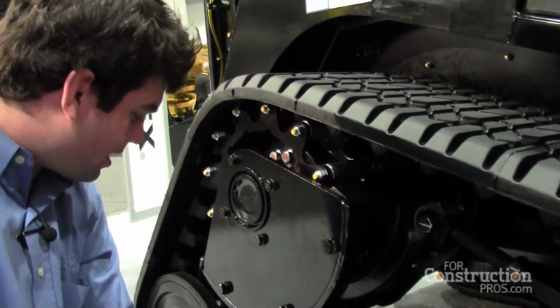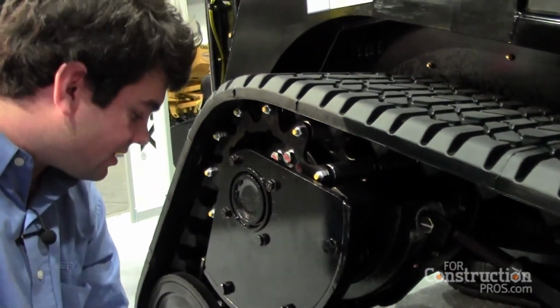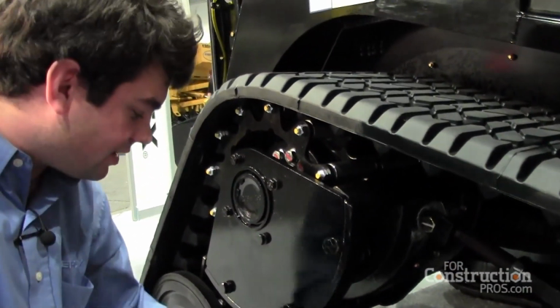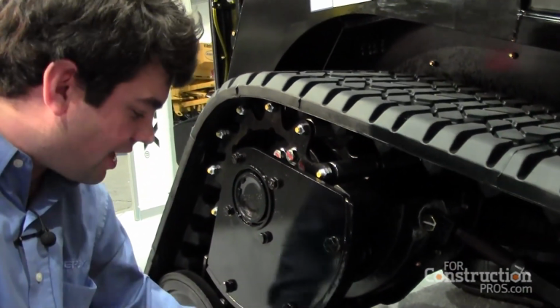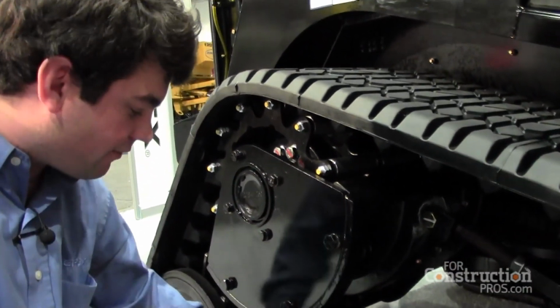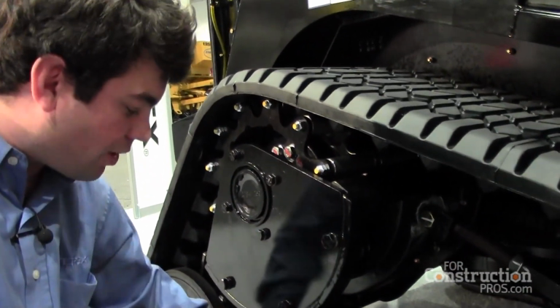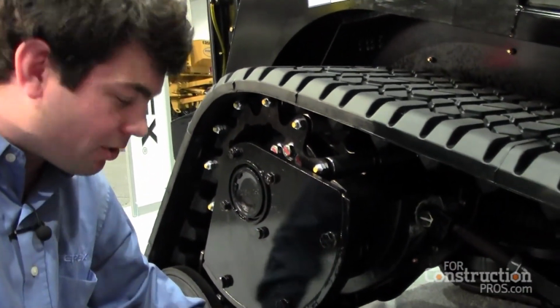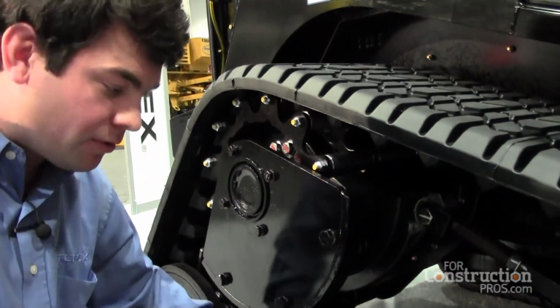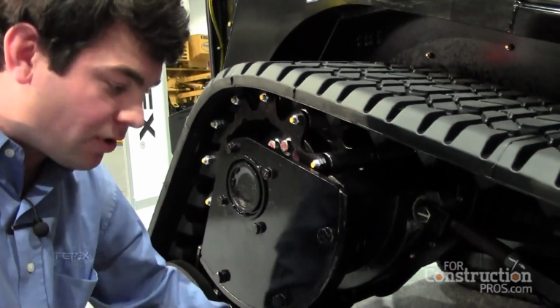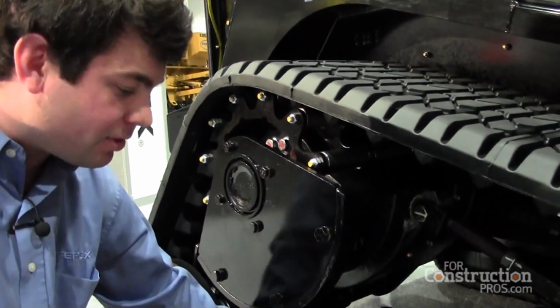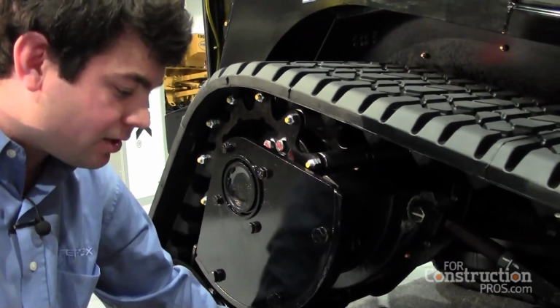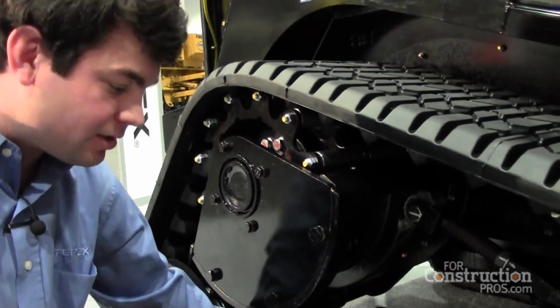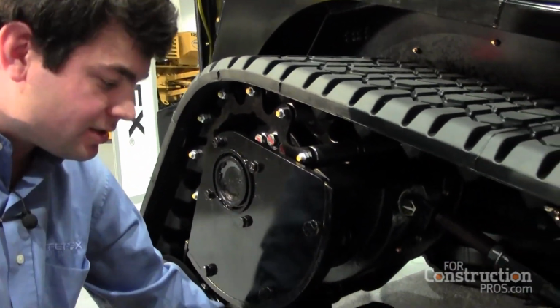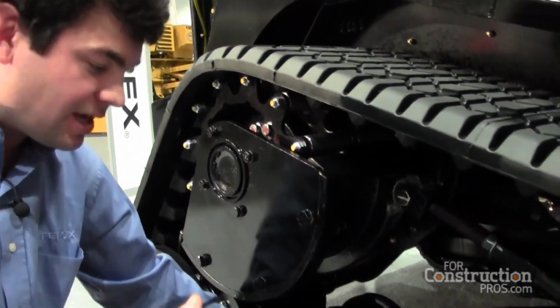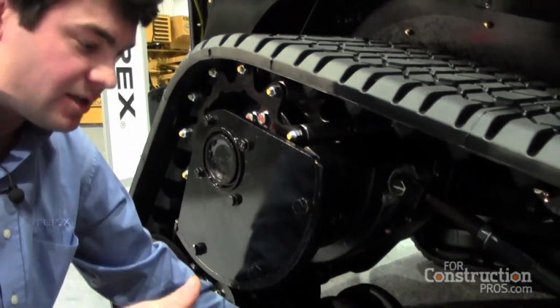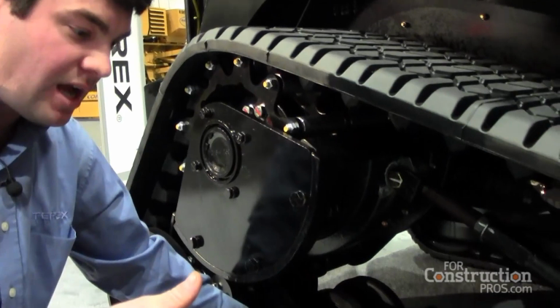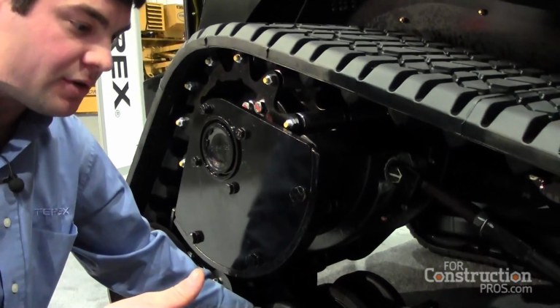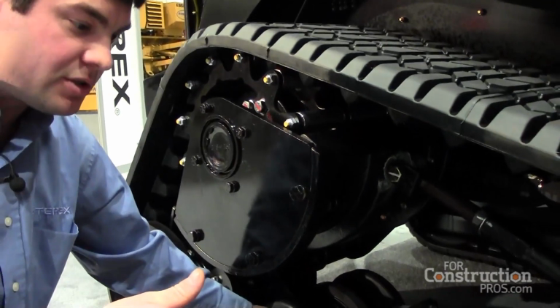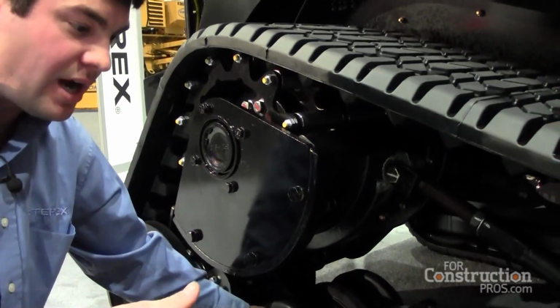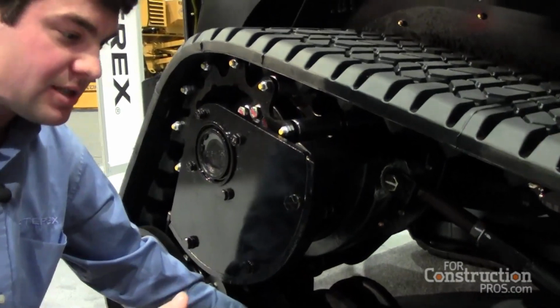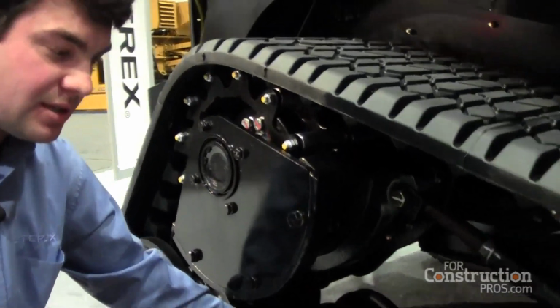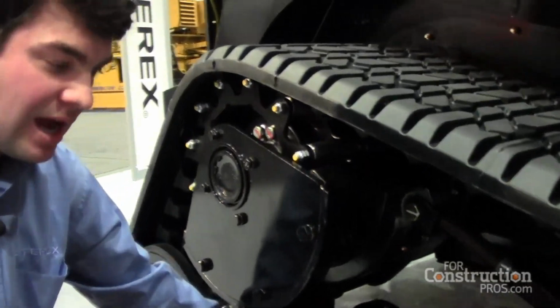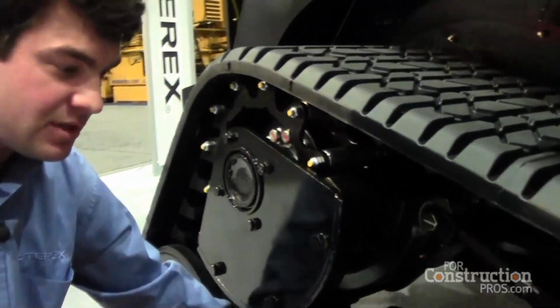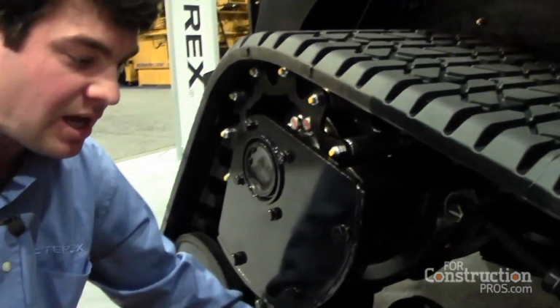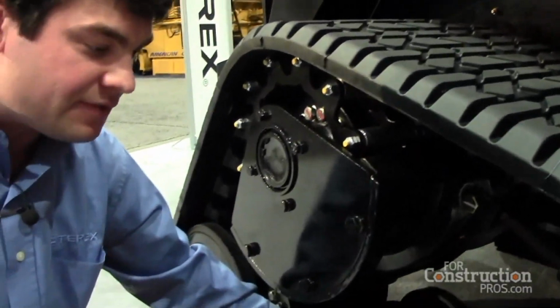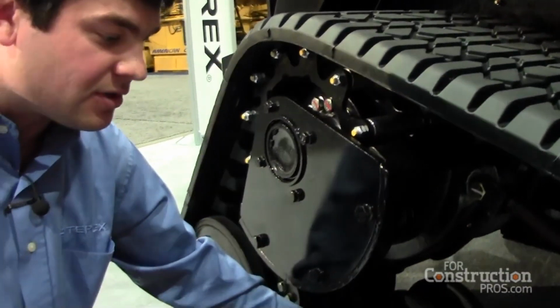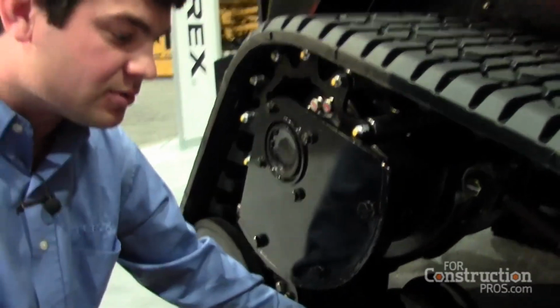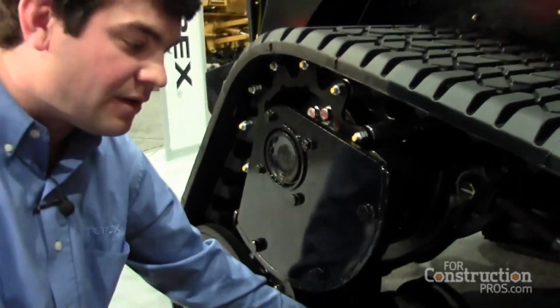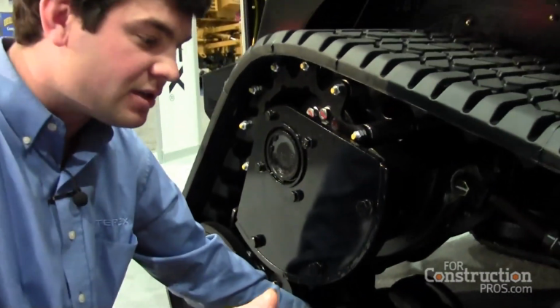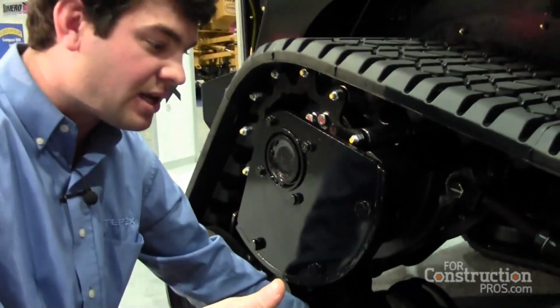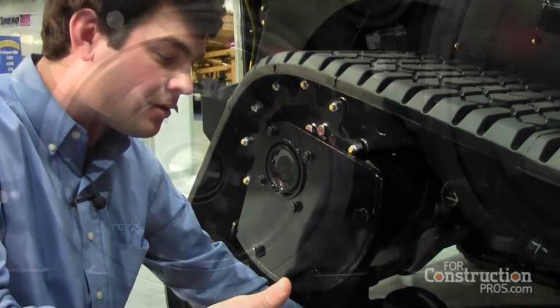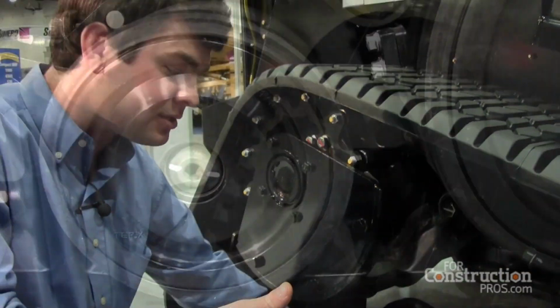Basically you have rubber on rubber, which saves the life on your tracks. Average life is around 1,200 hours.